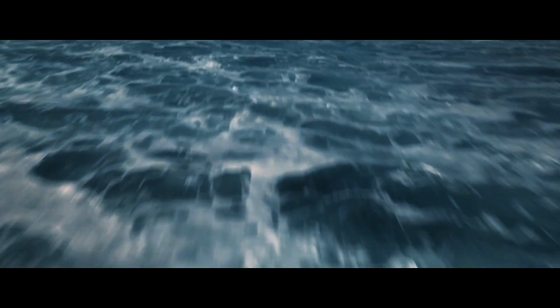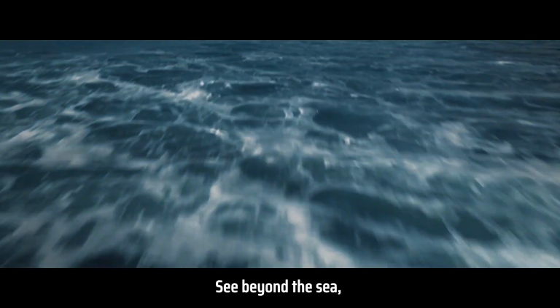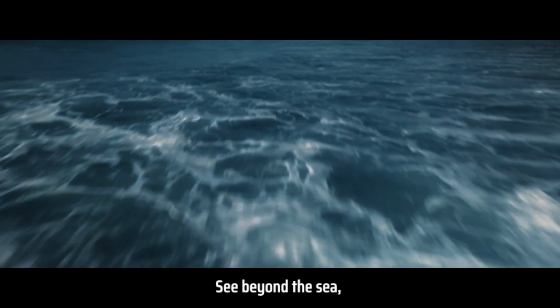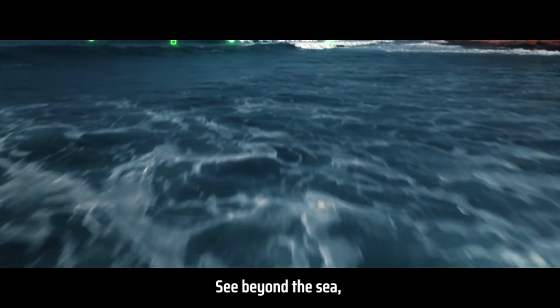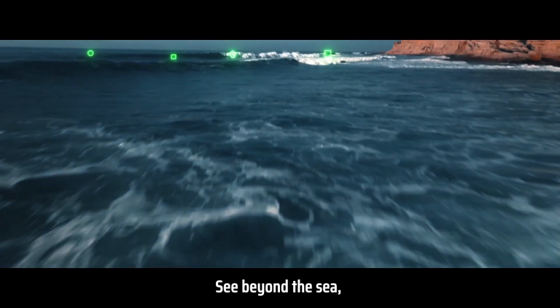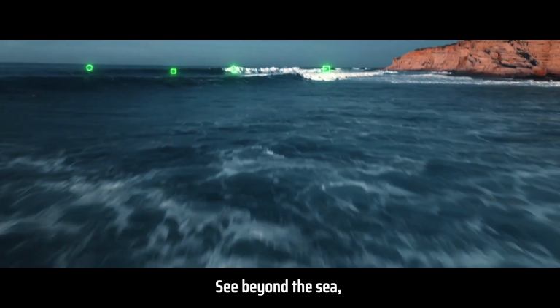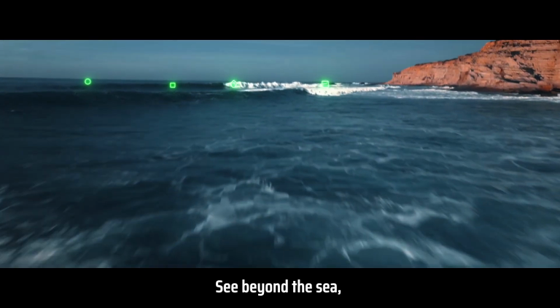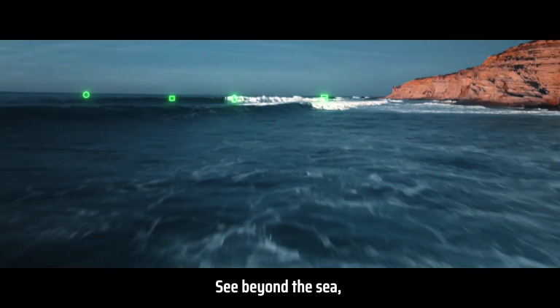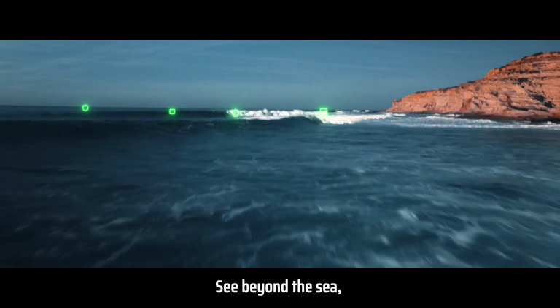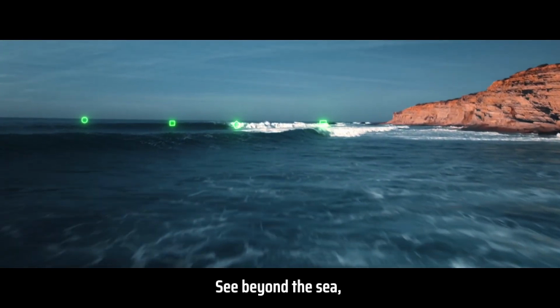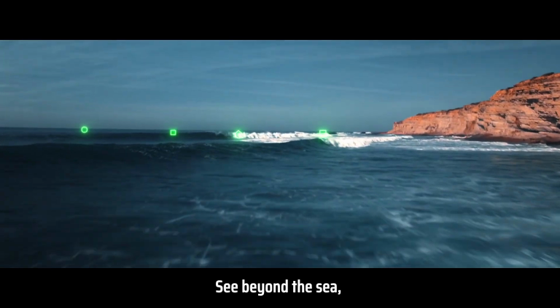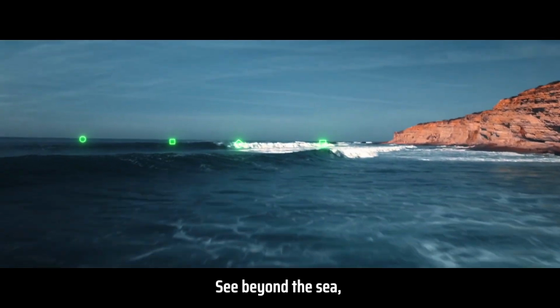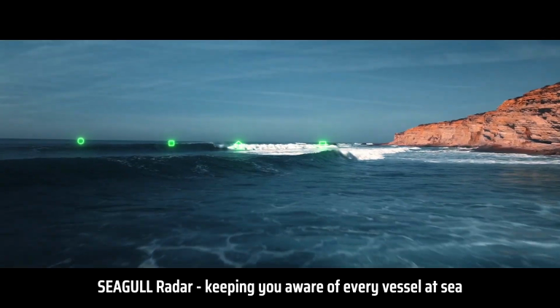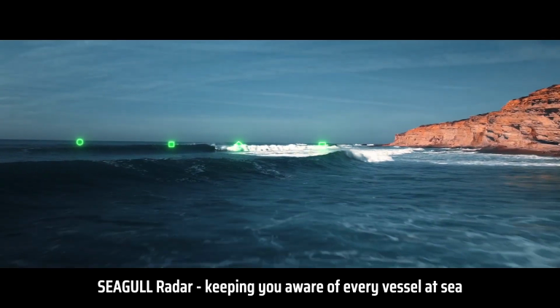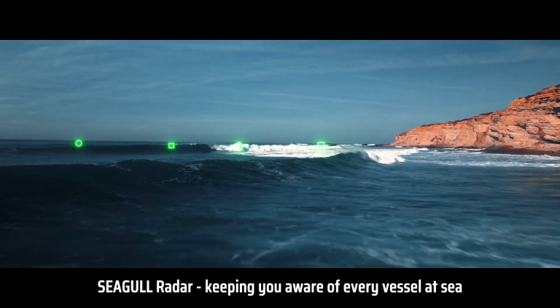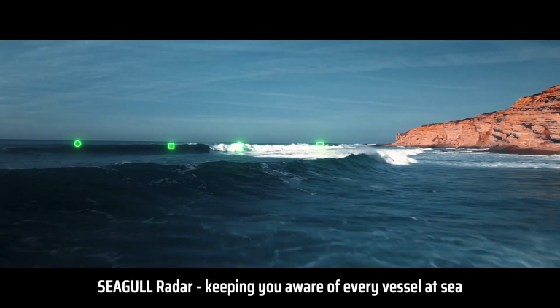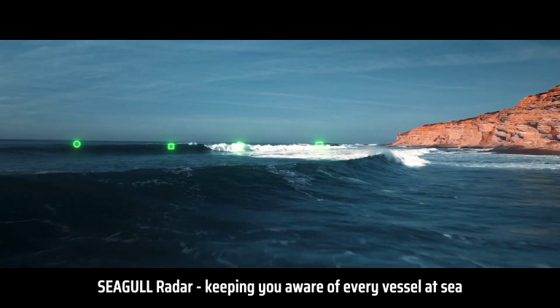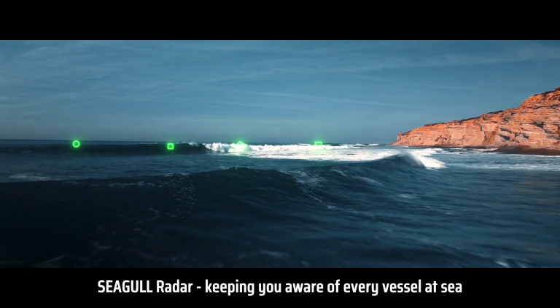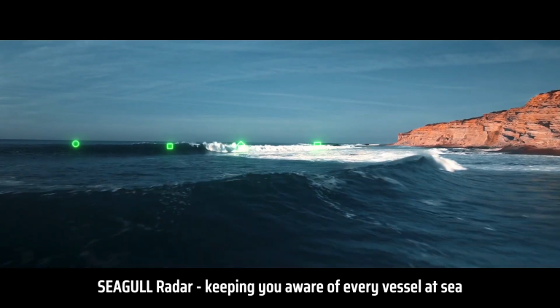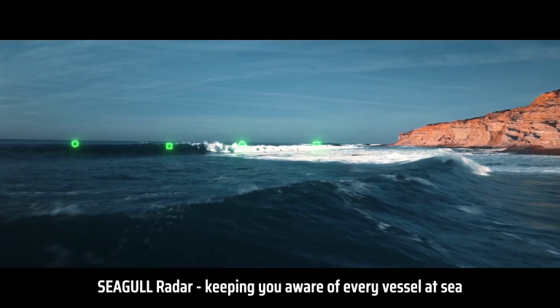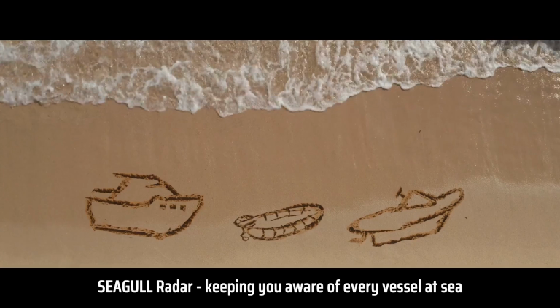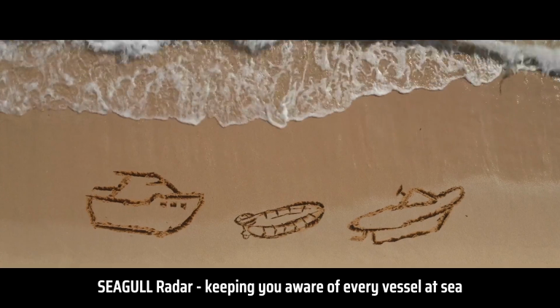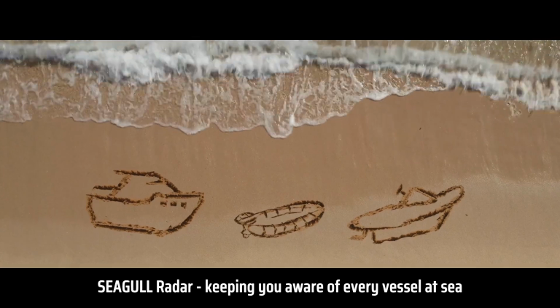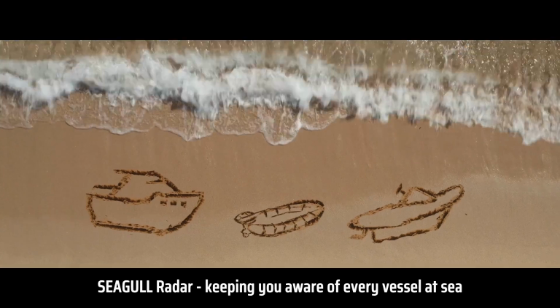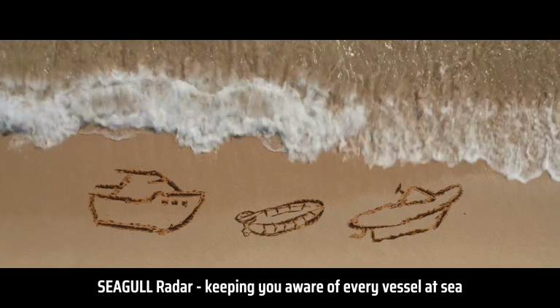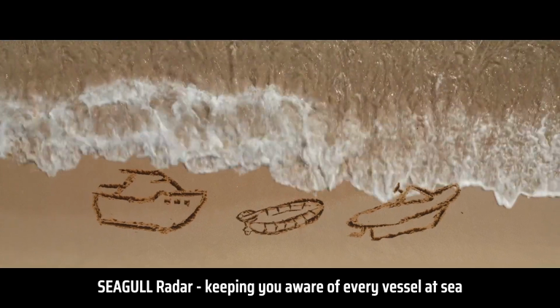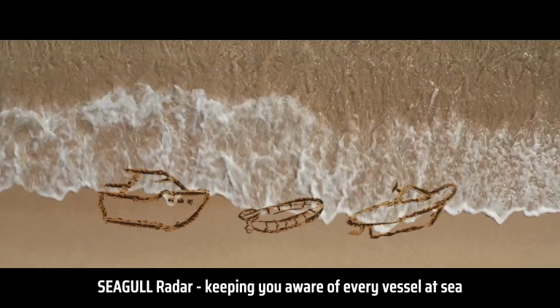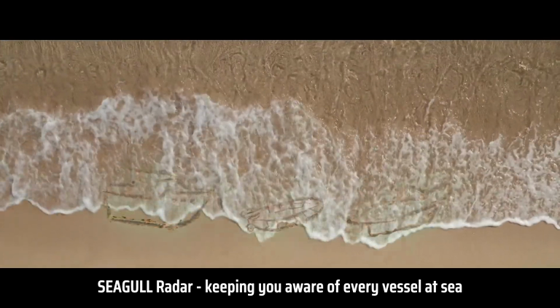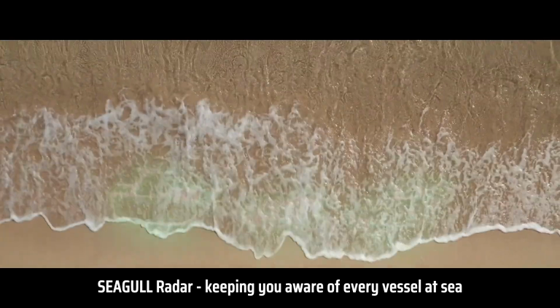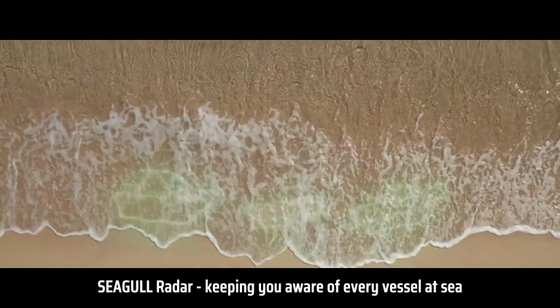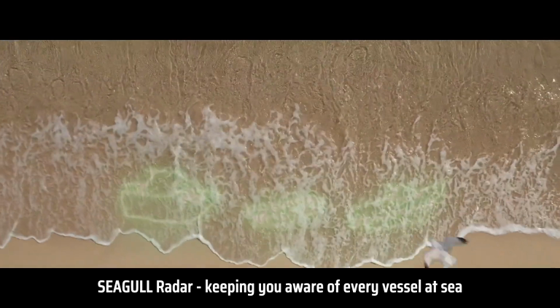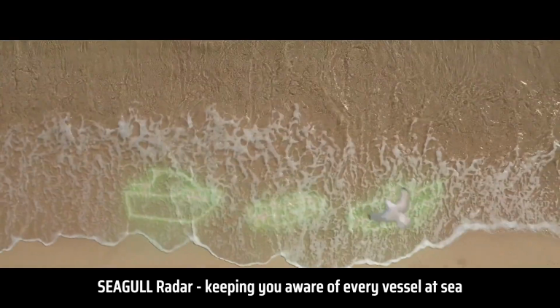Sea Beyond the Sea. Seagull Radar — keeping you aware of every vessel at sea.